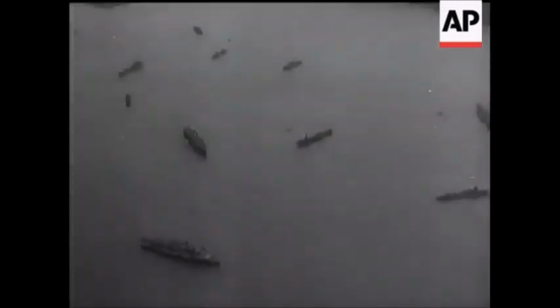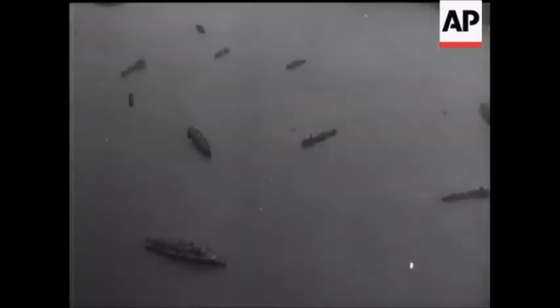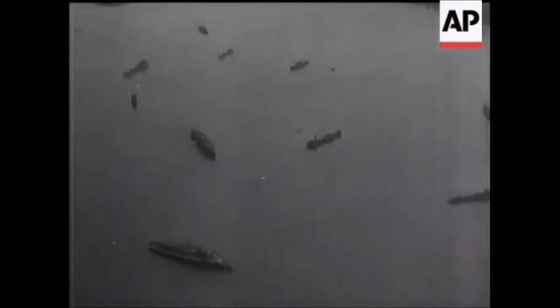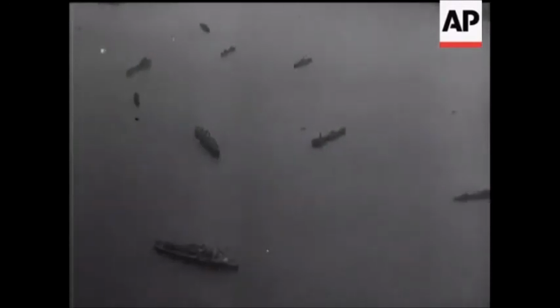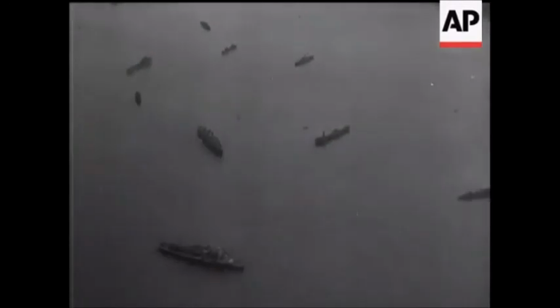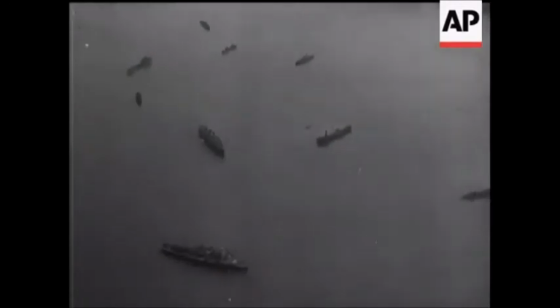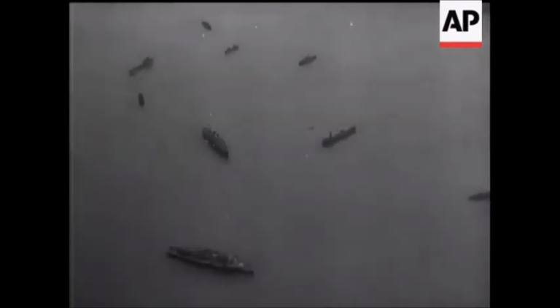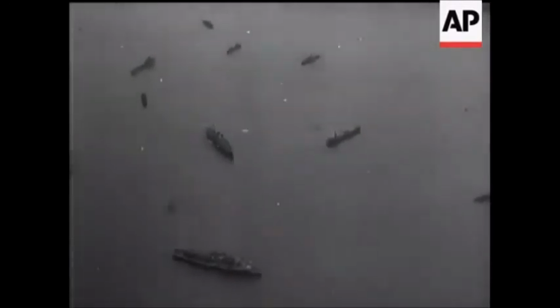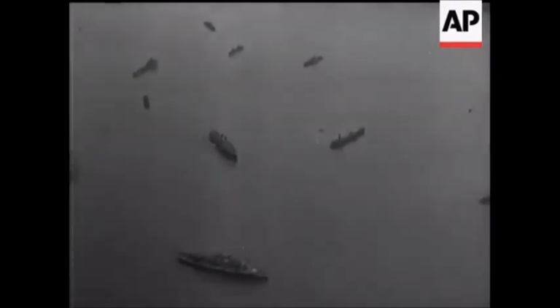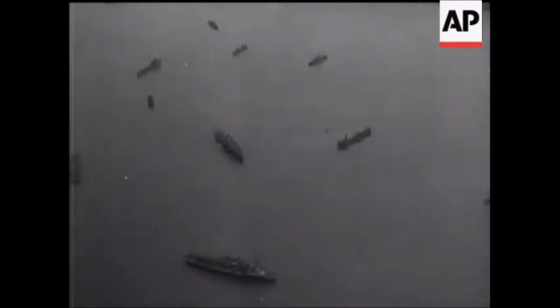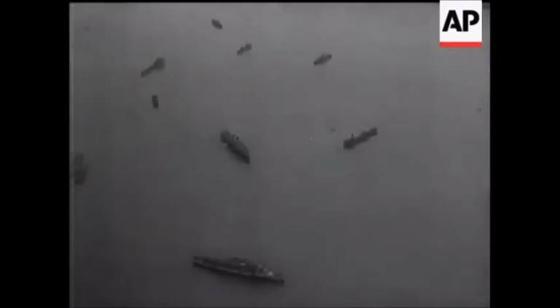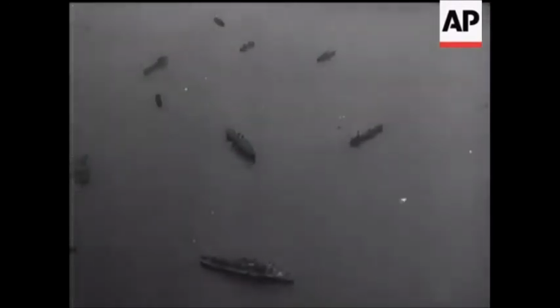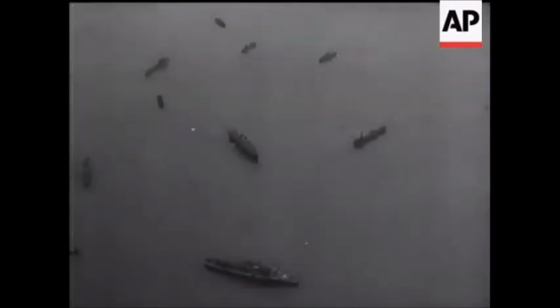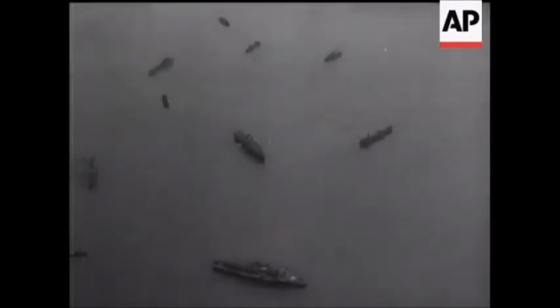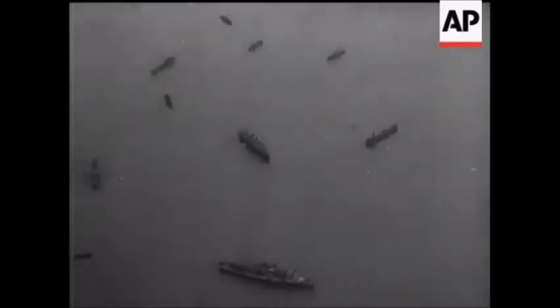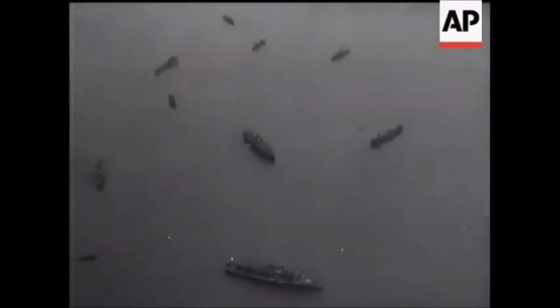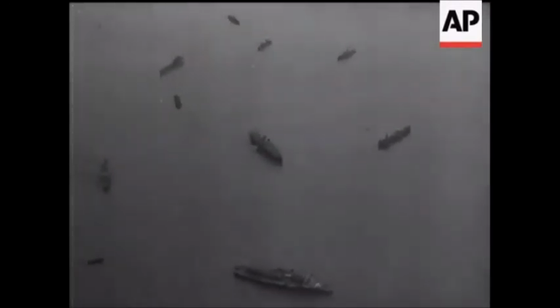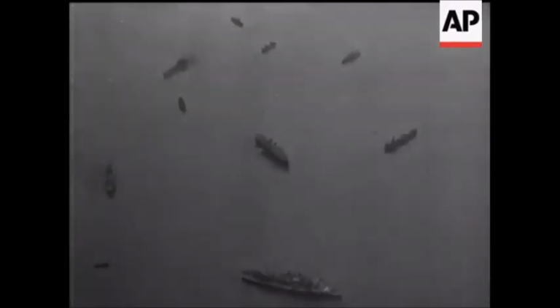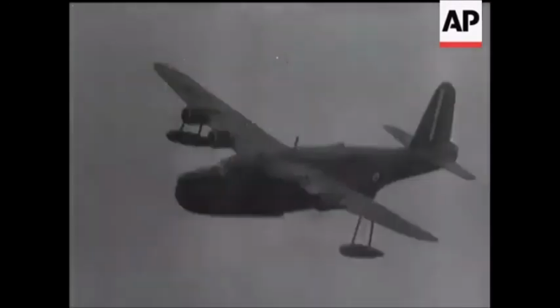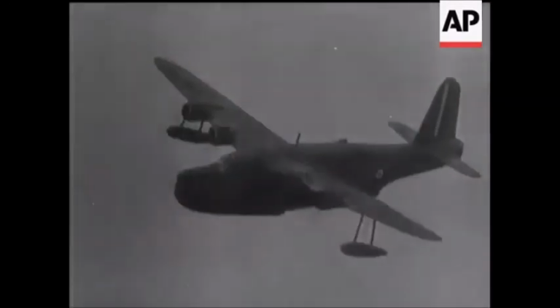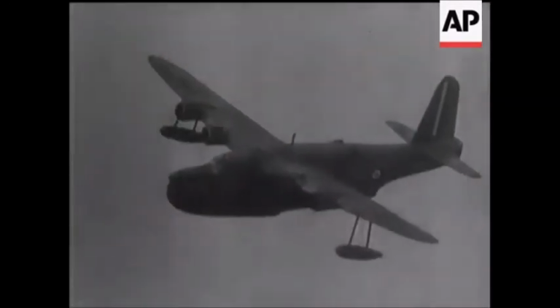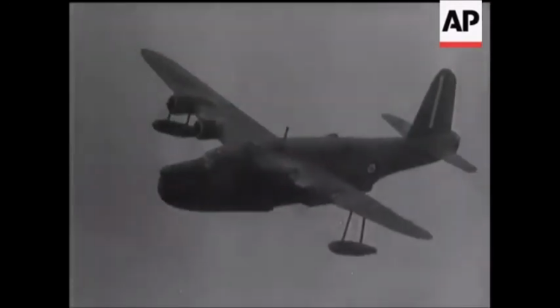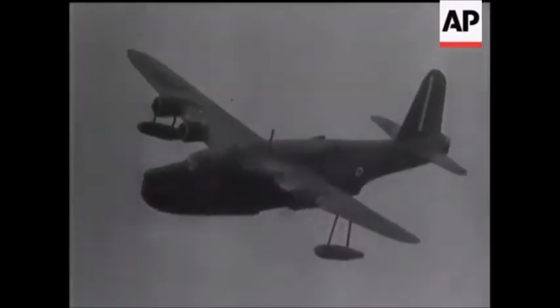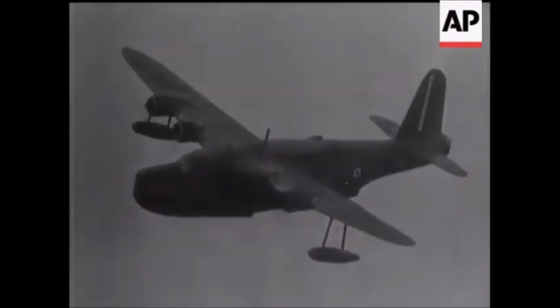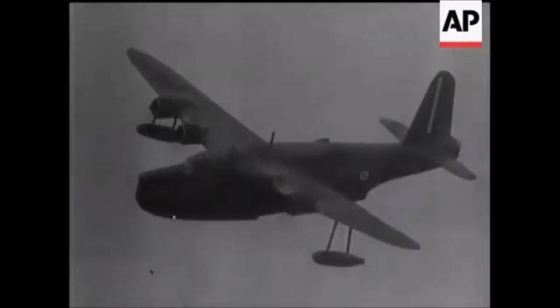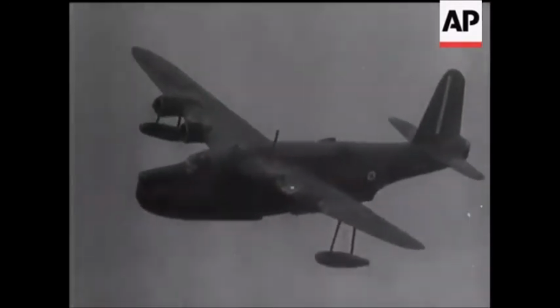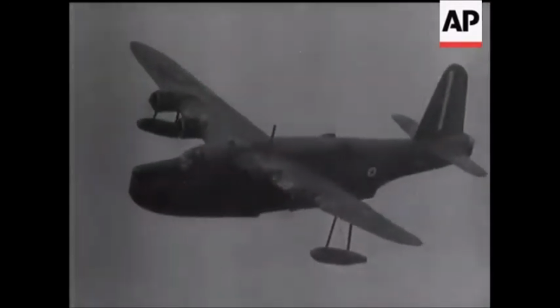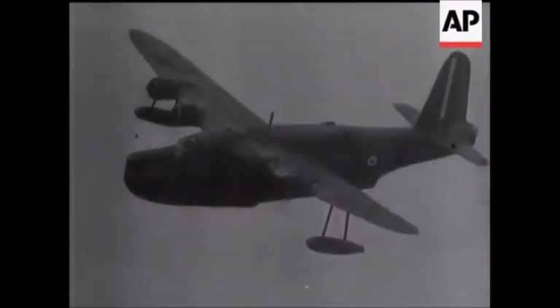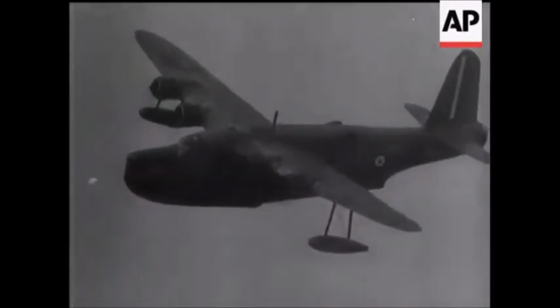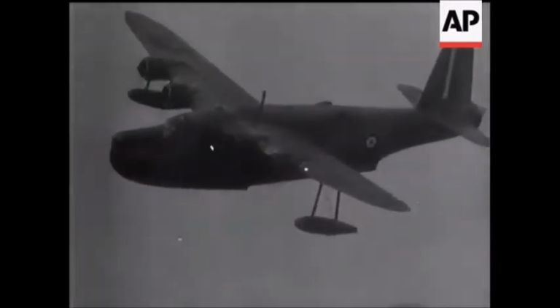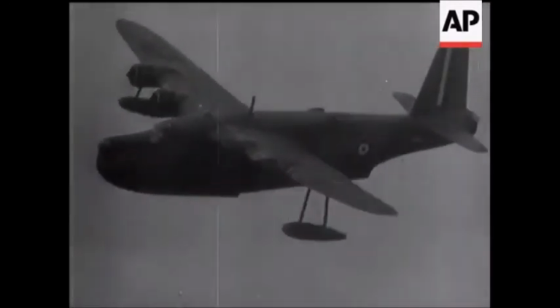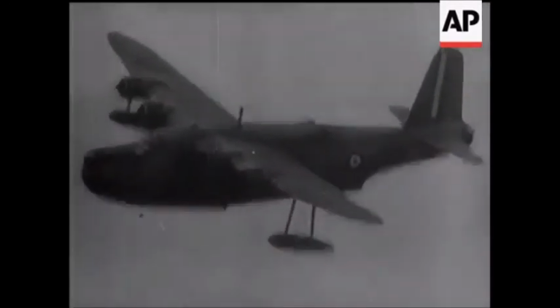Approaching British shores, over numerous vessels safely at anchor, he makes another happy landing.